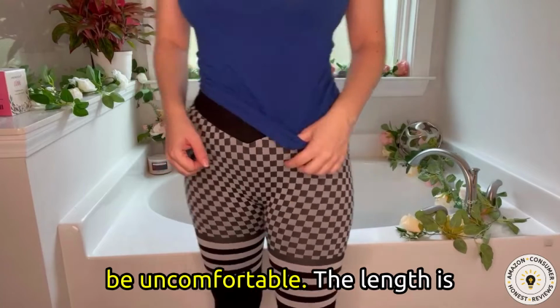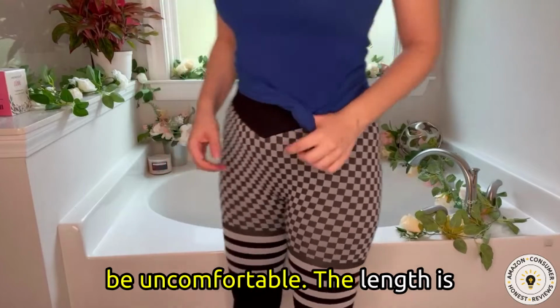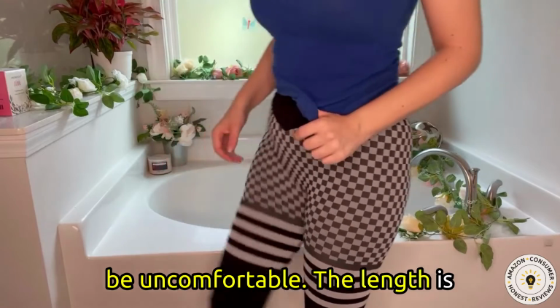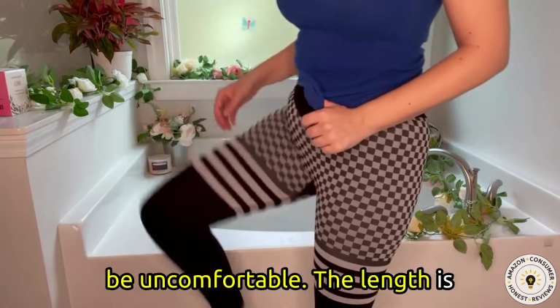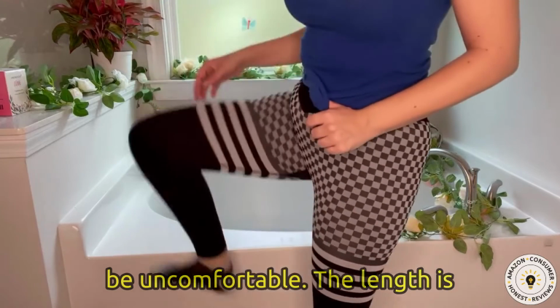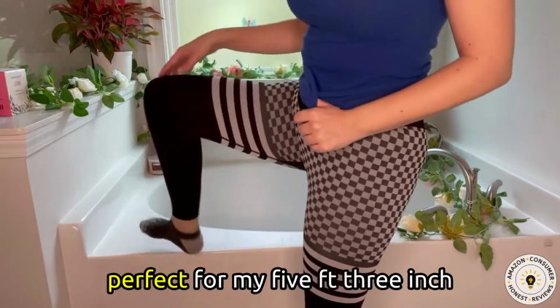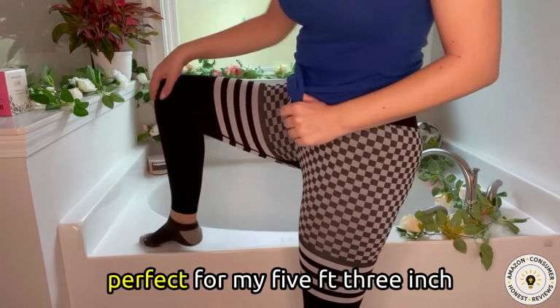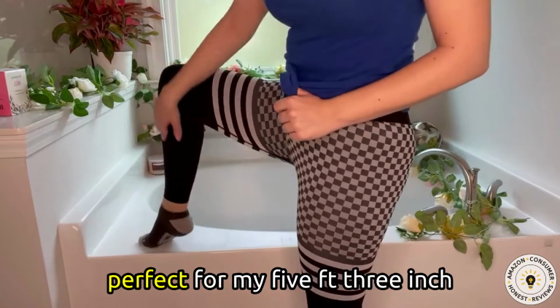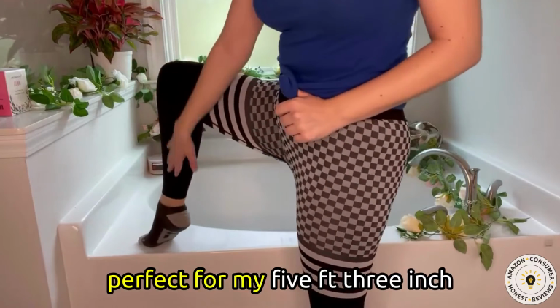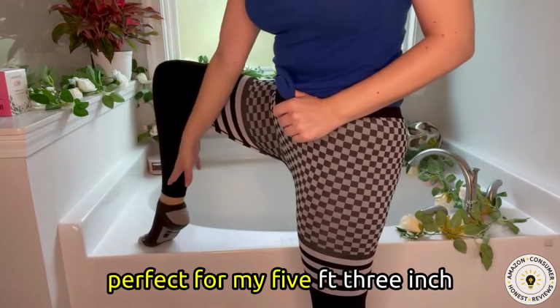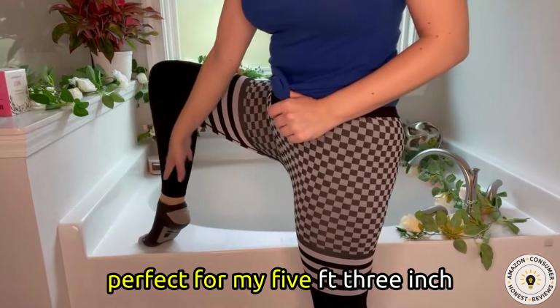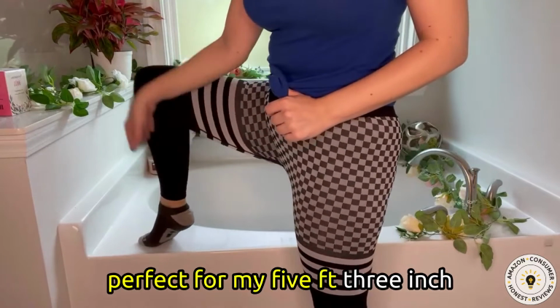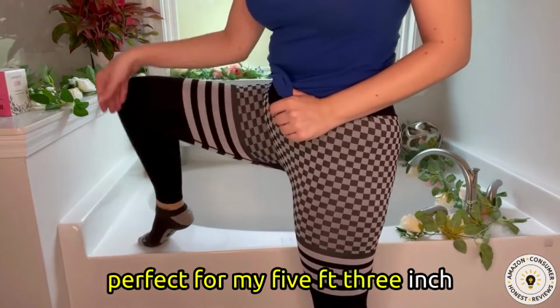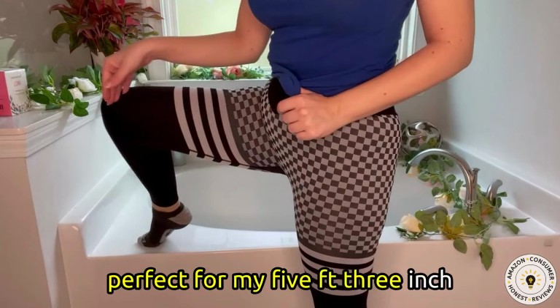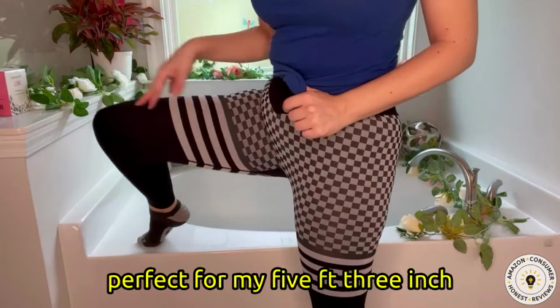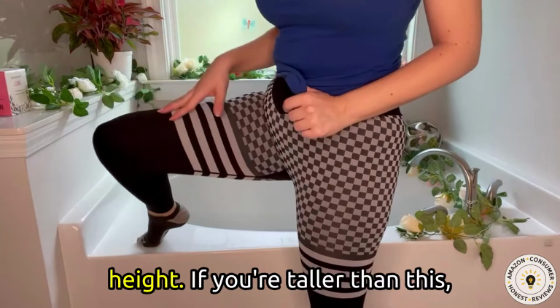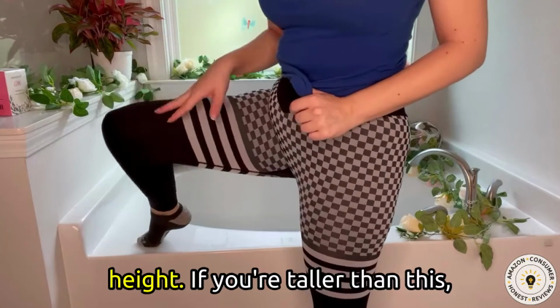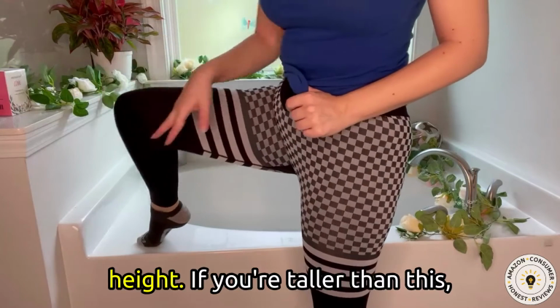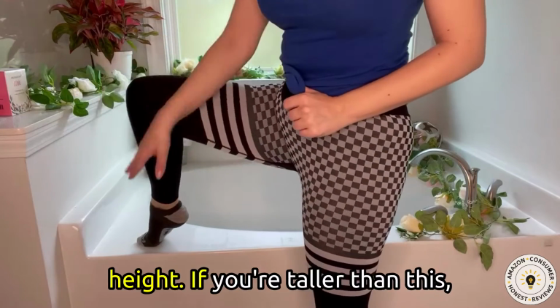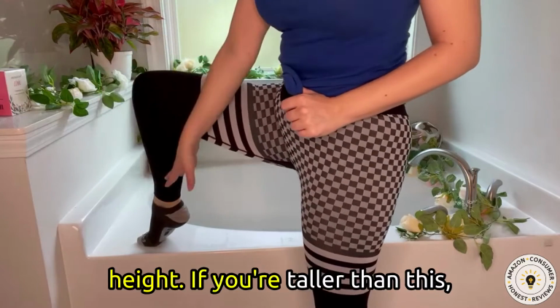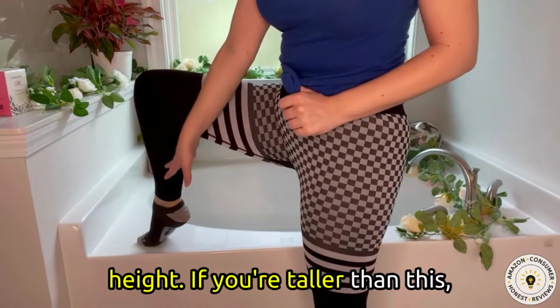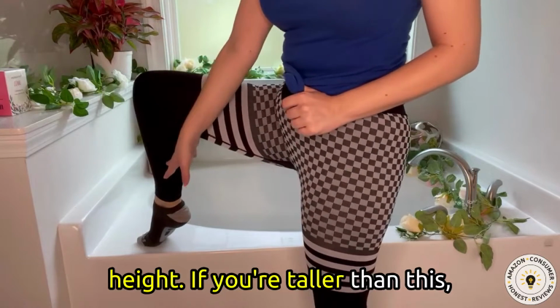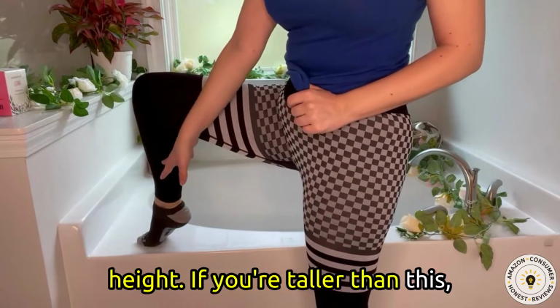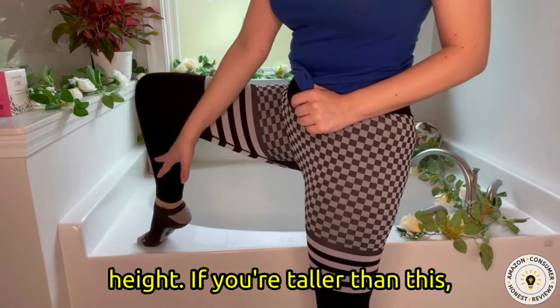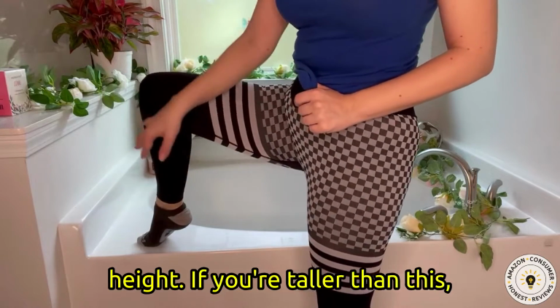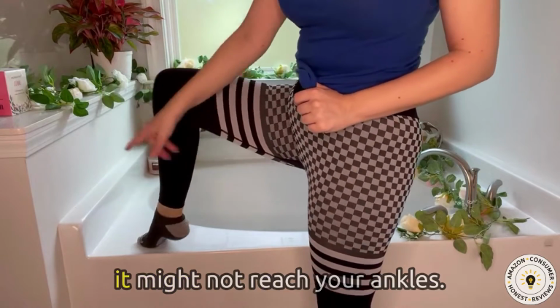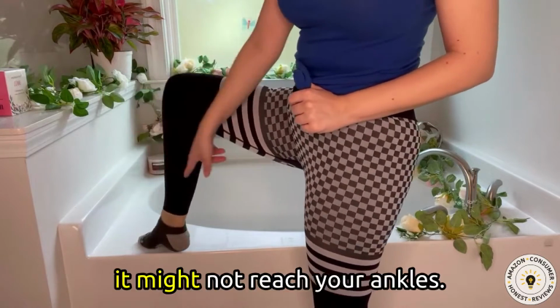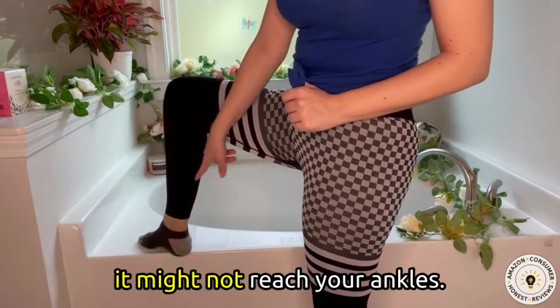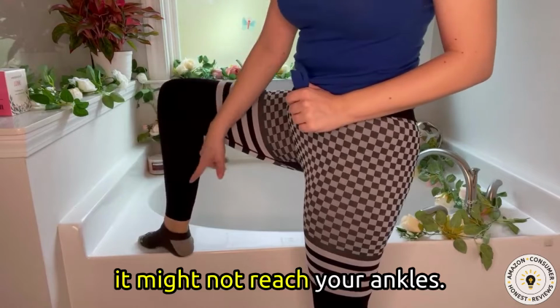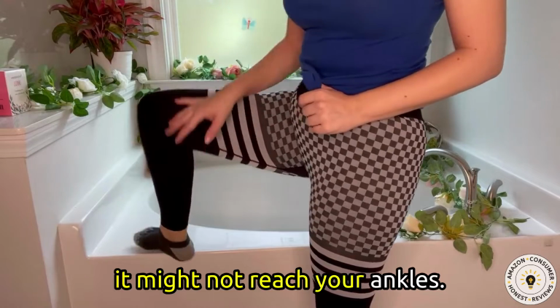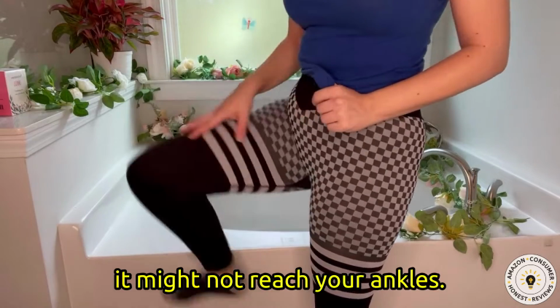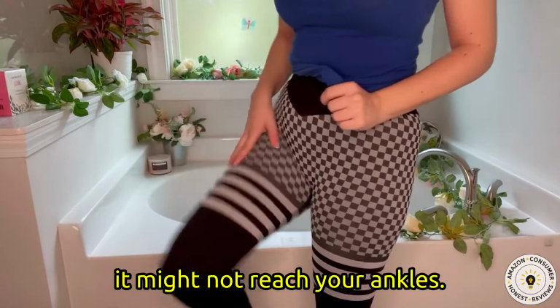The length is perfect for my five foot three inch height. If you are taller than this it might not reach your ankles.